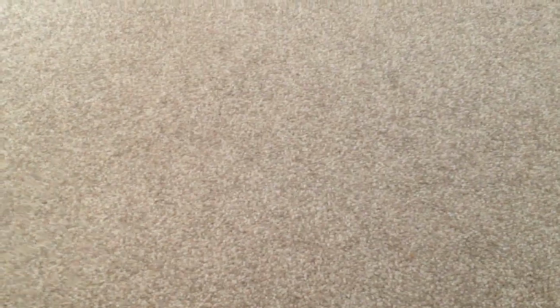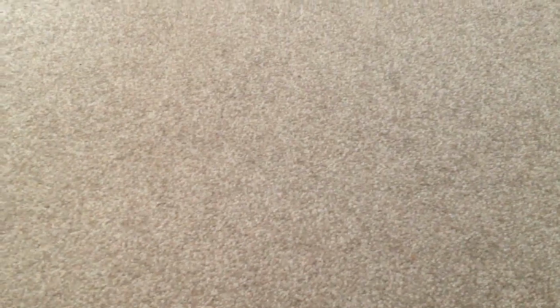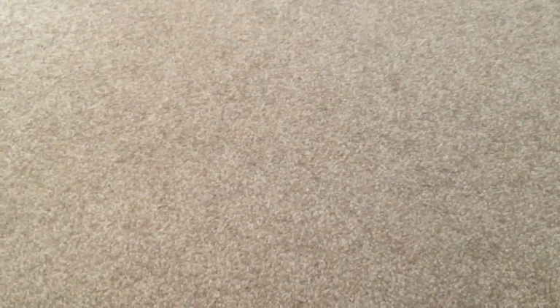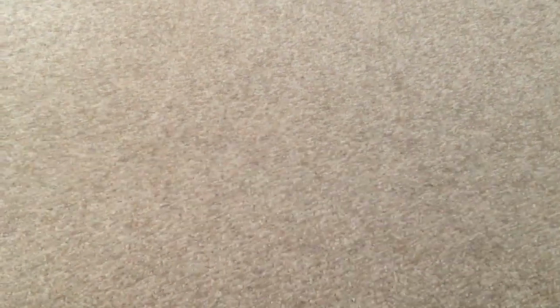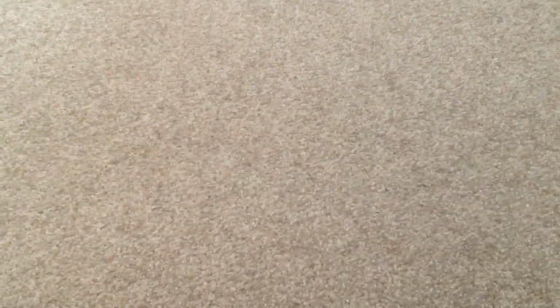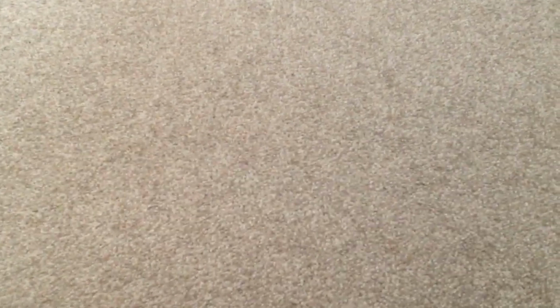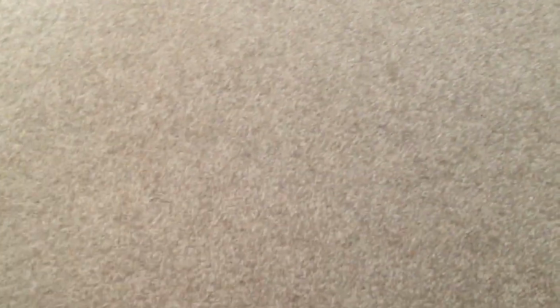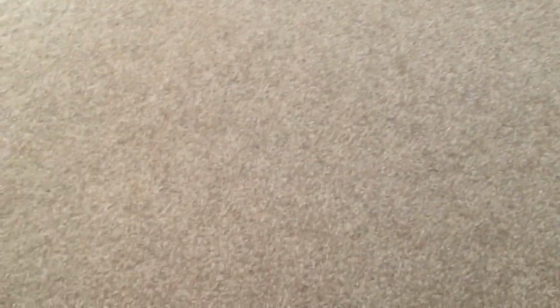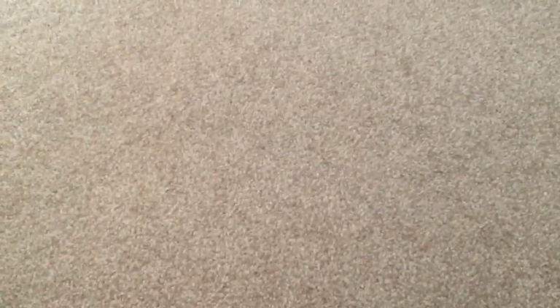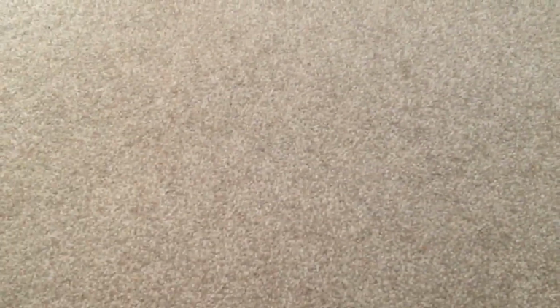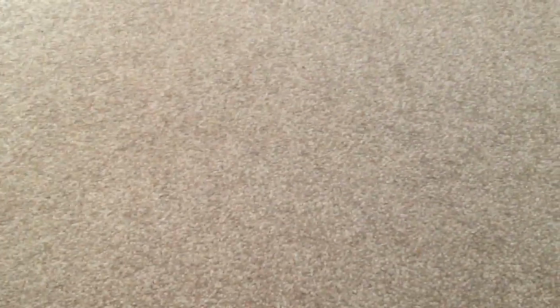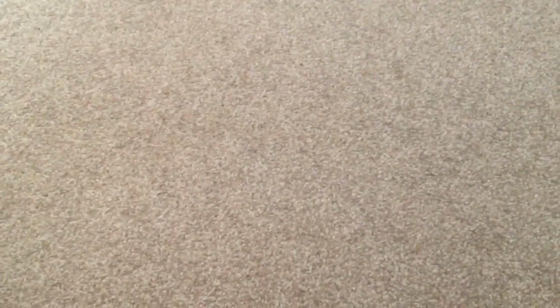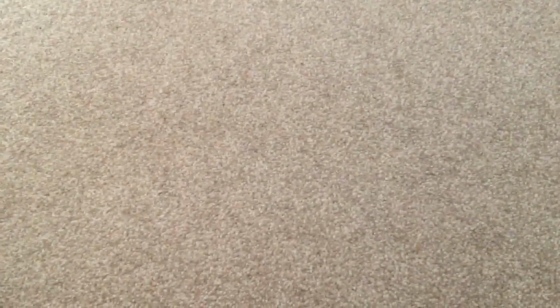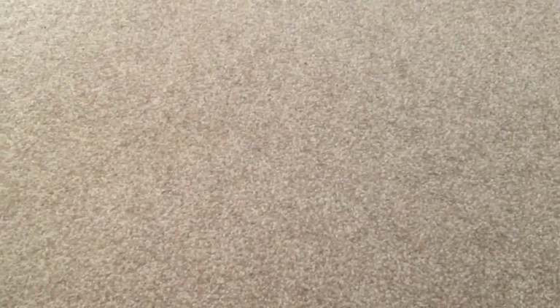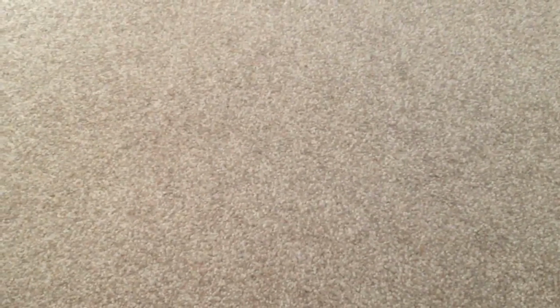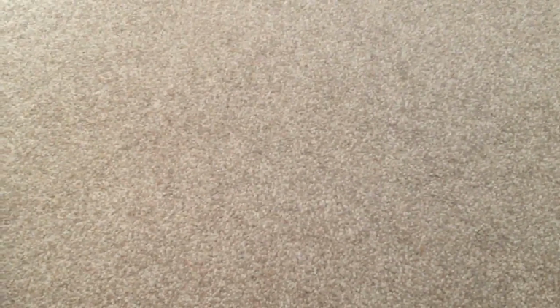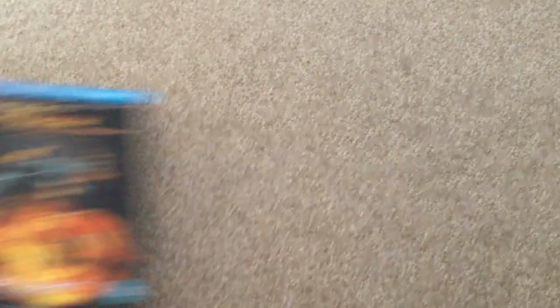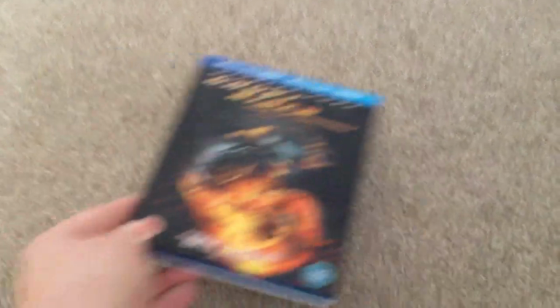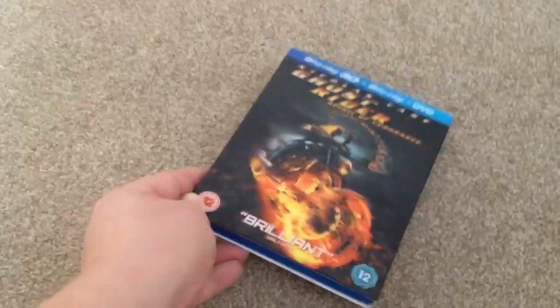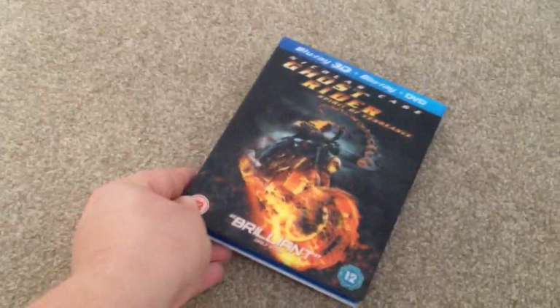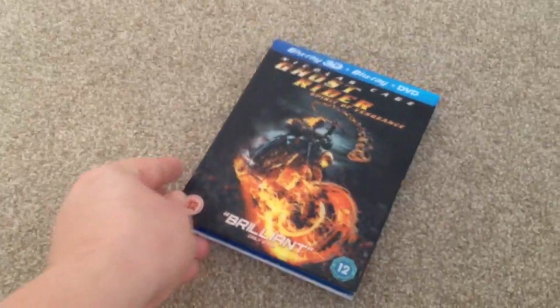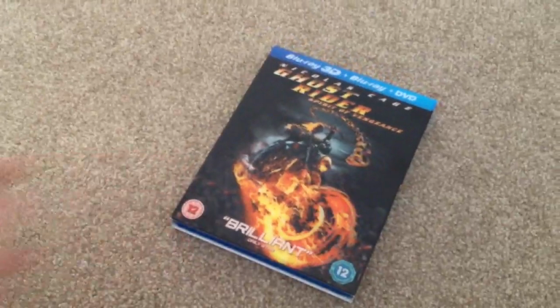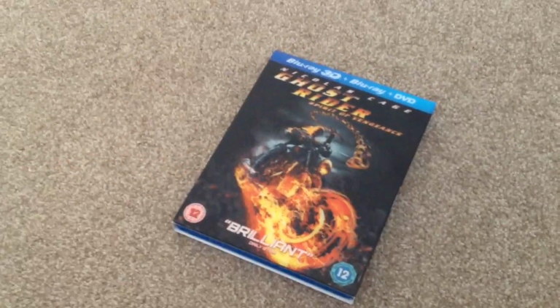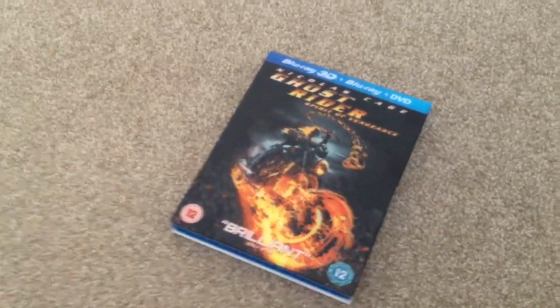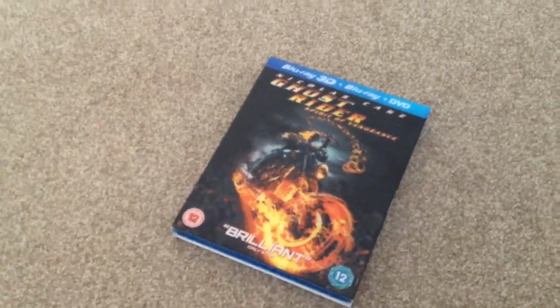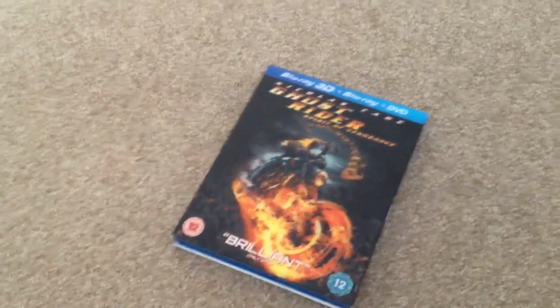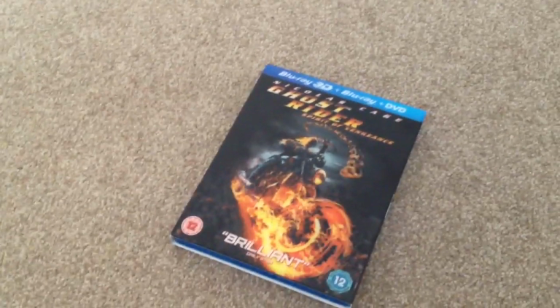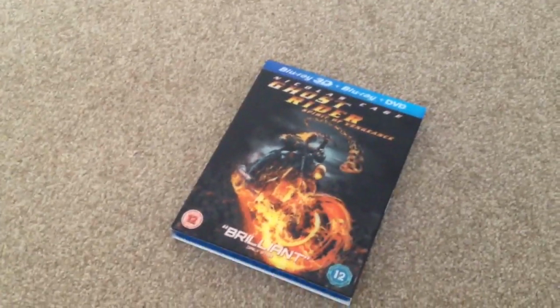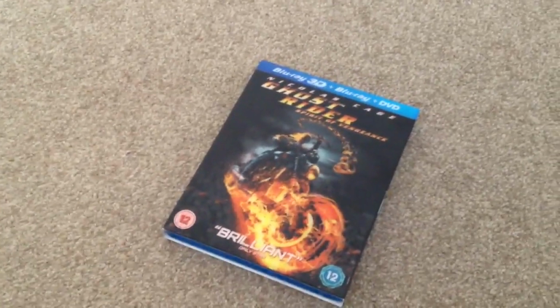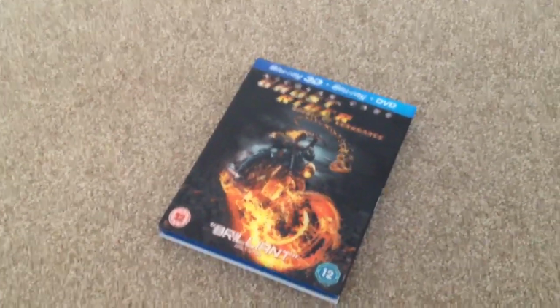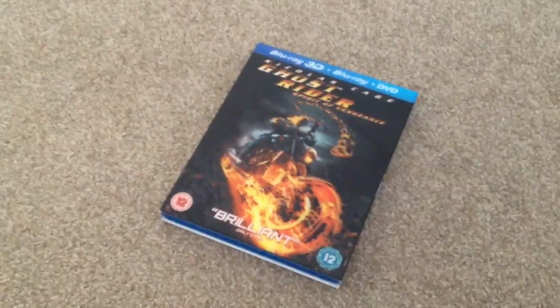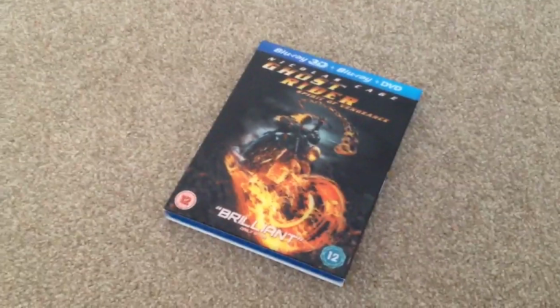Hey YouTube, it's Yuzi here and today I've got an update for you. Today I'm going to show you Ghost Rider Spirit of Vengeance on Blu-ray.